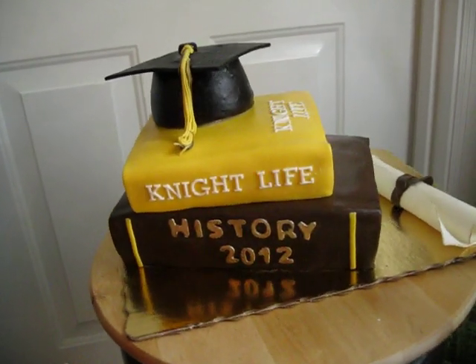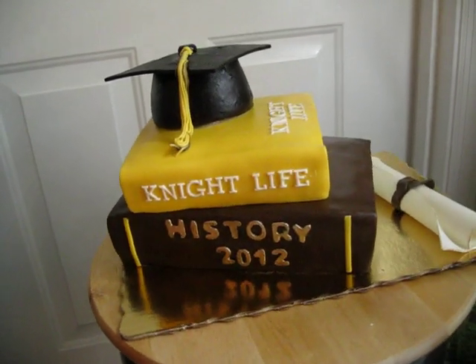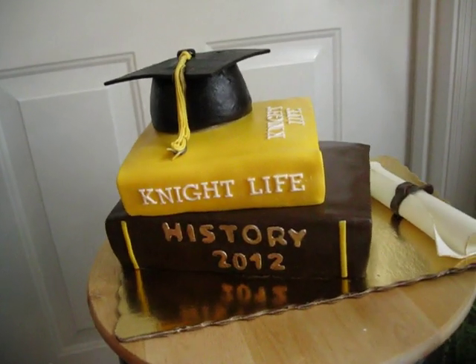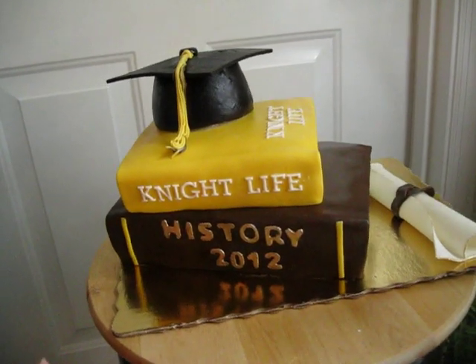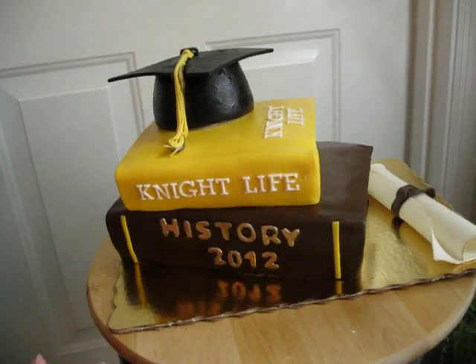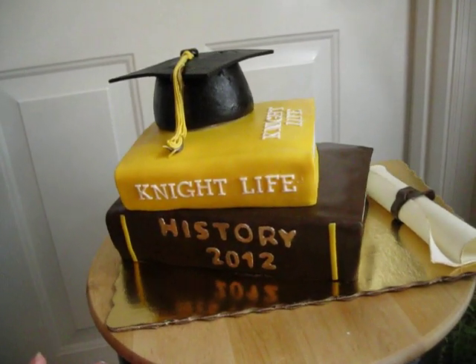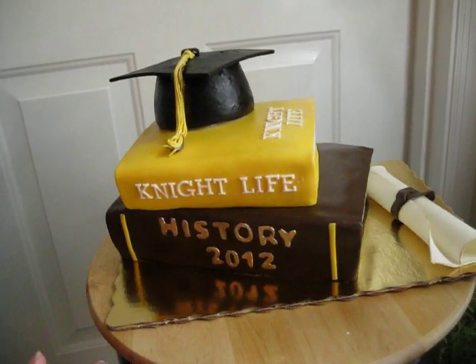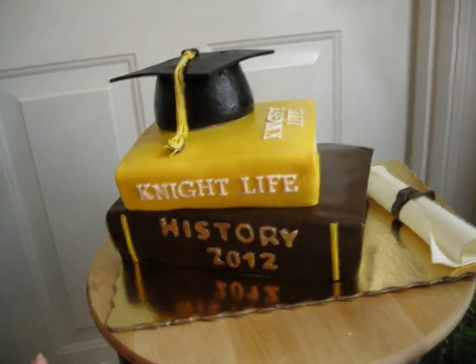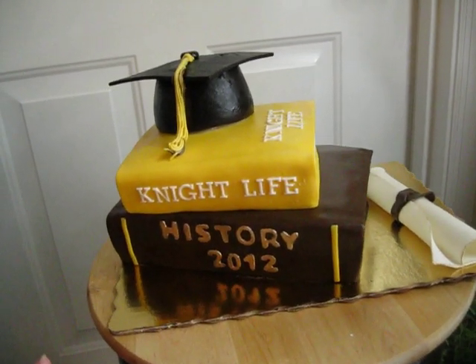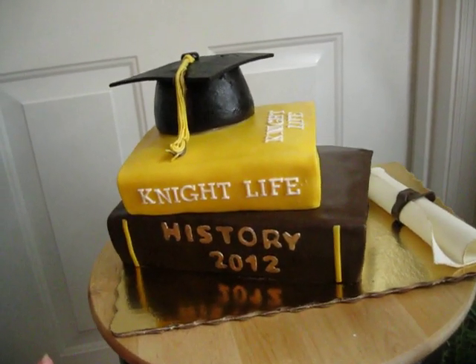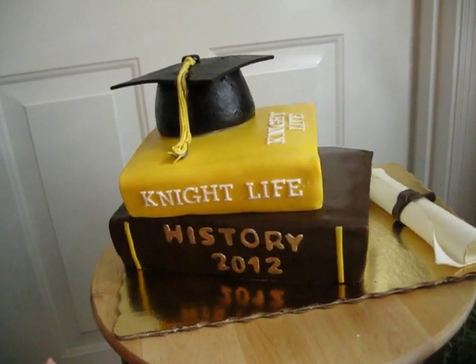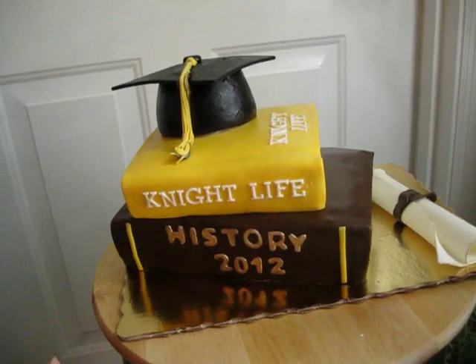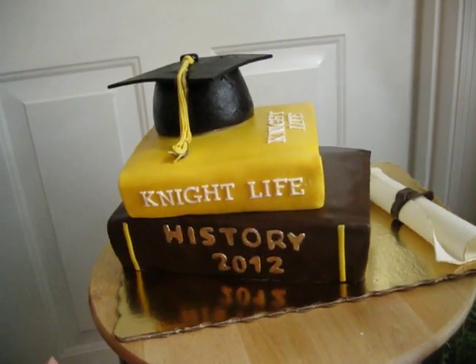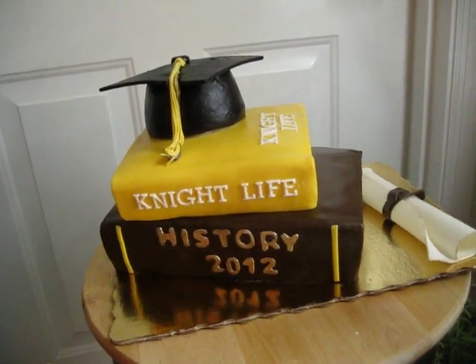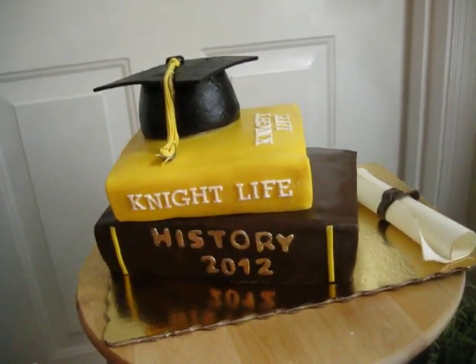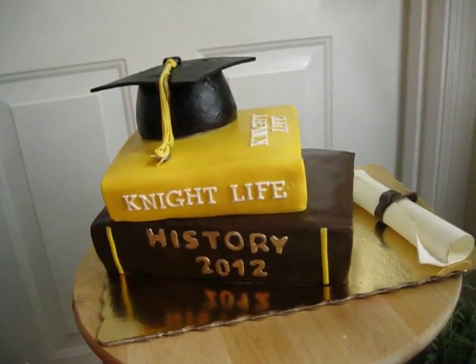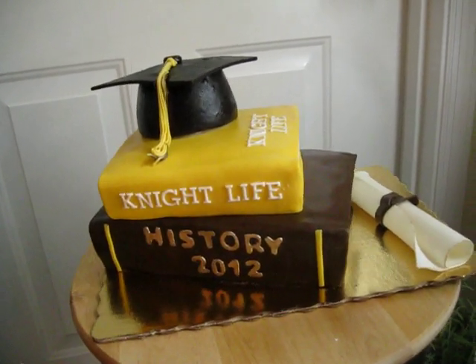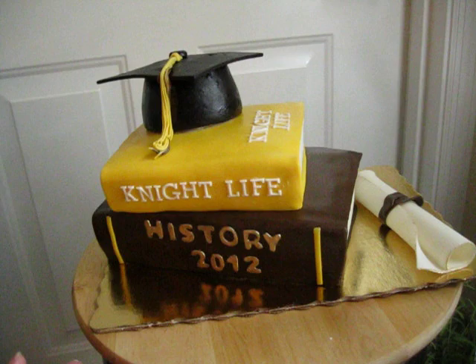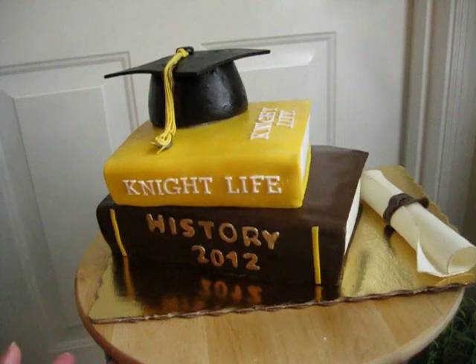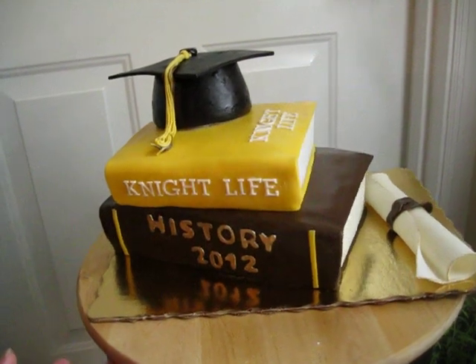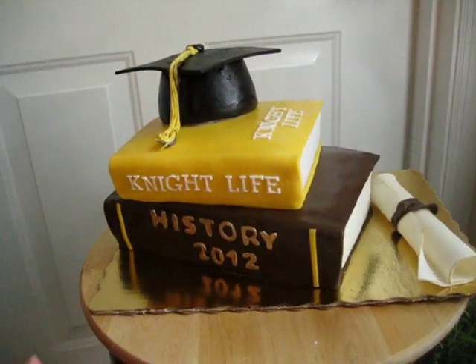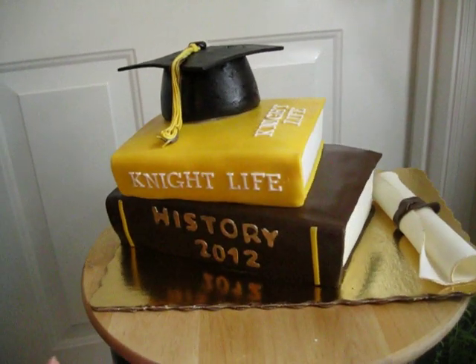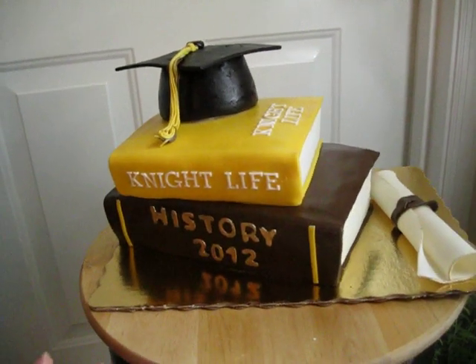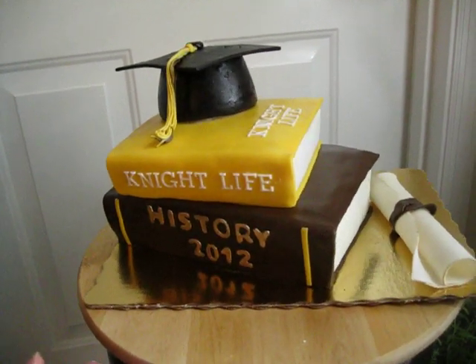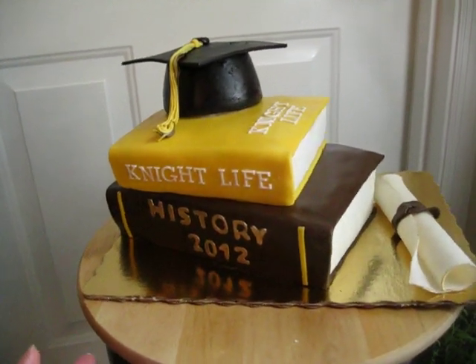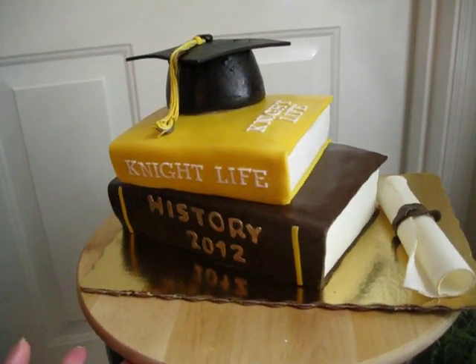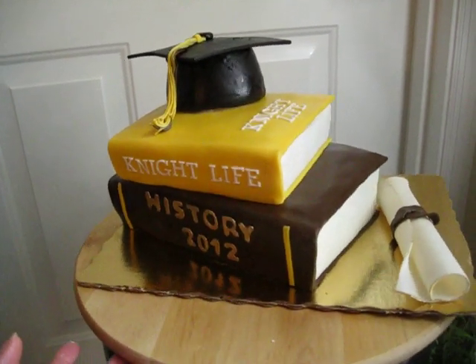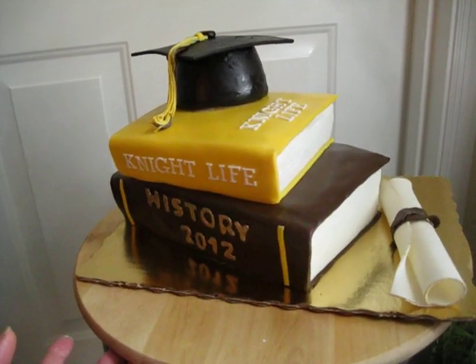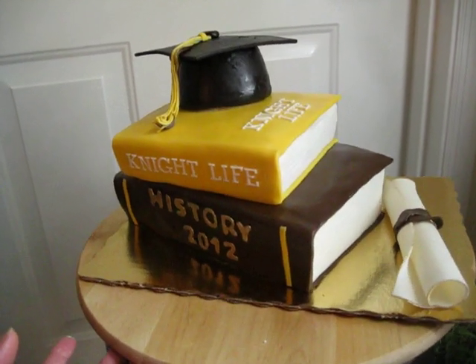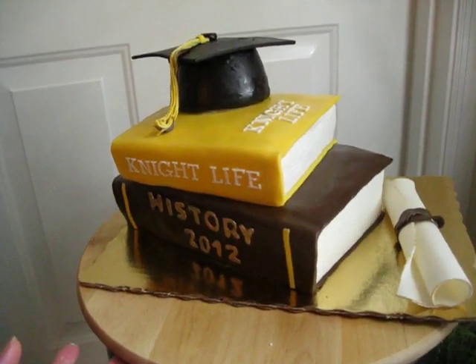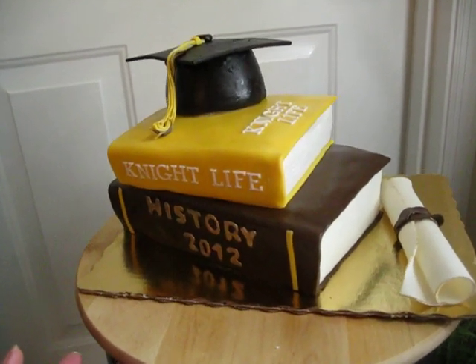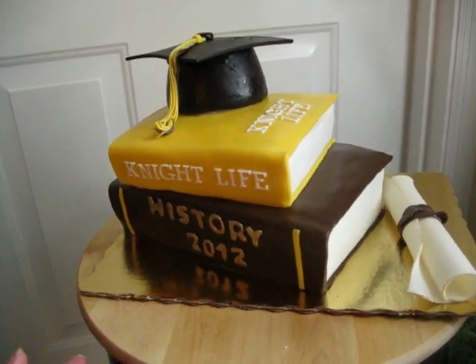This cake has to travel three and a half hours, so that's why I'm nervous — I'm super nervous about that.